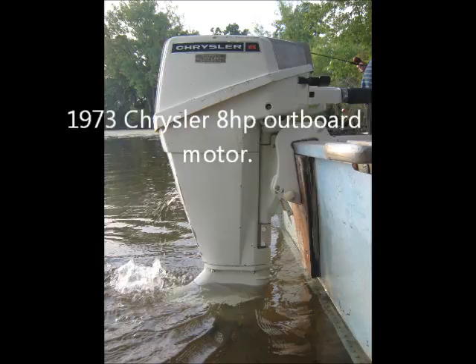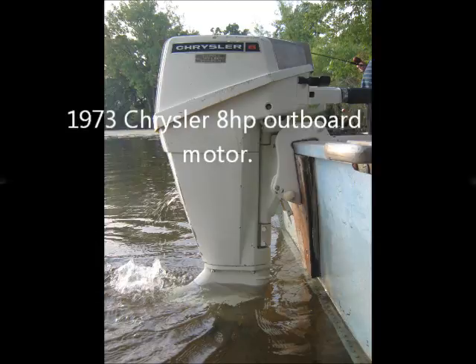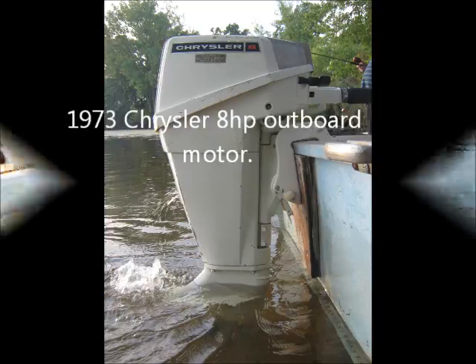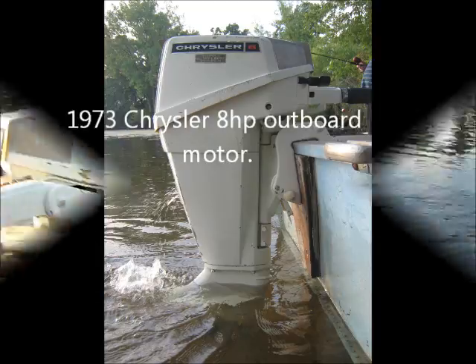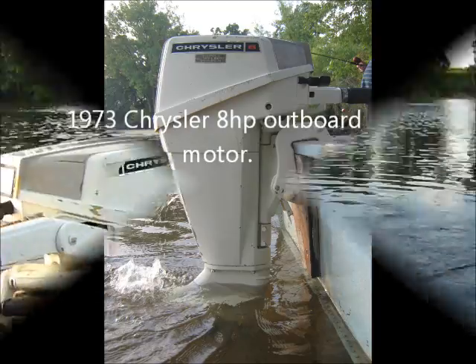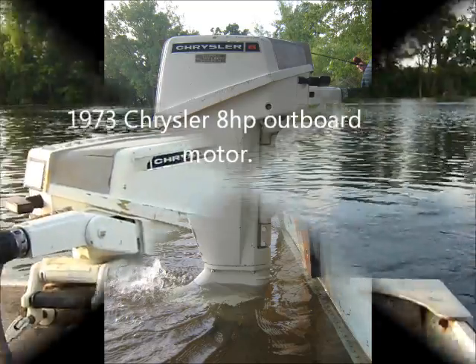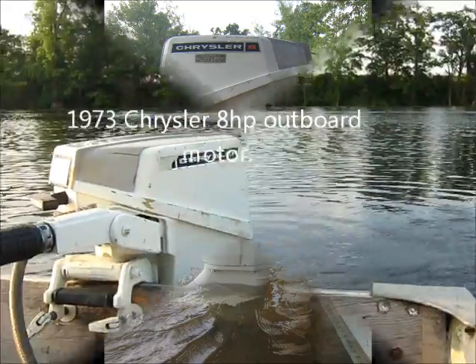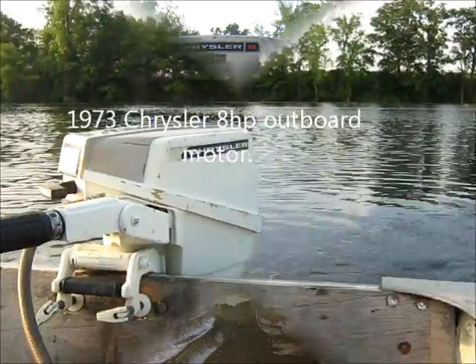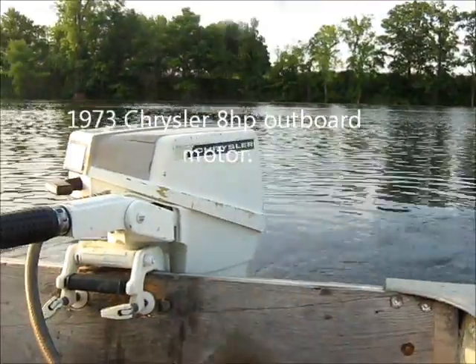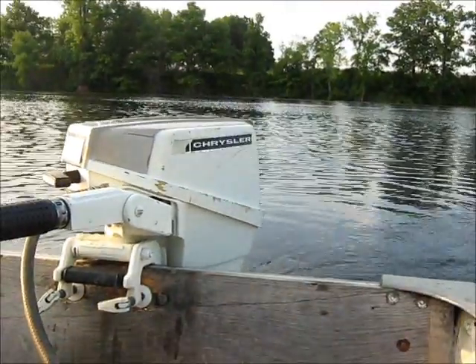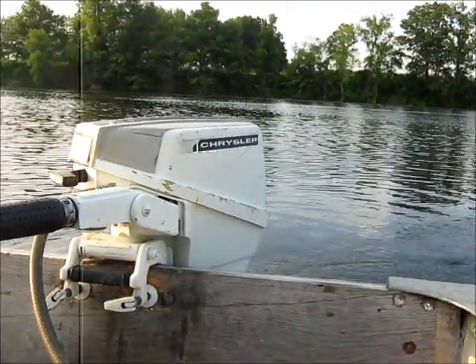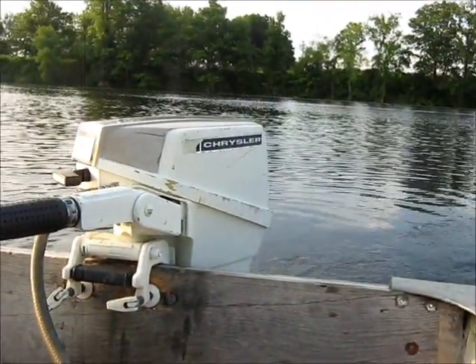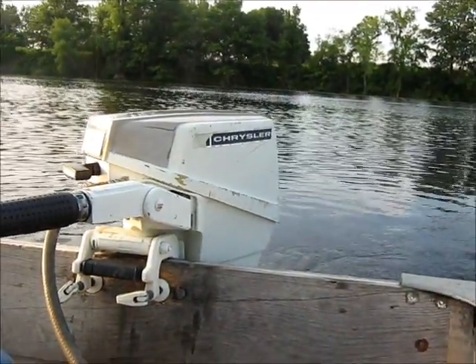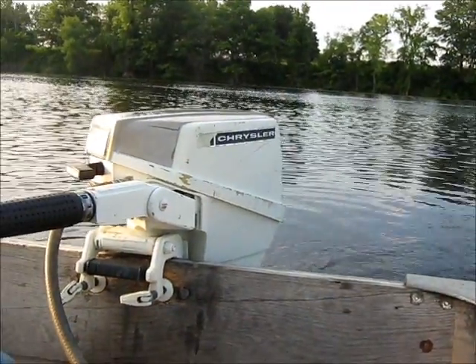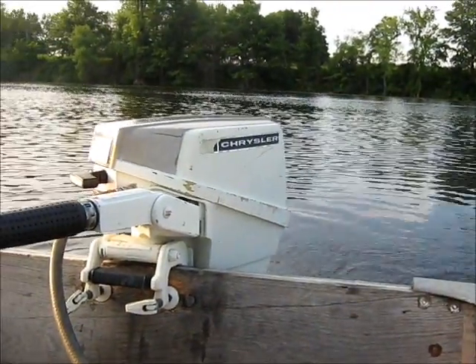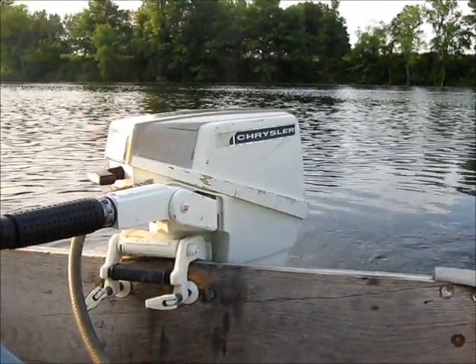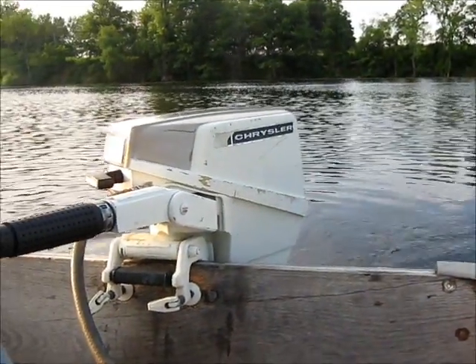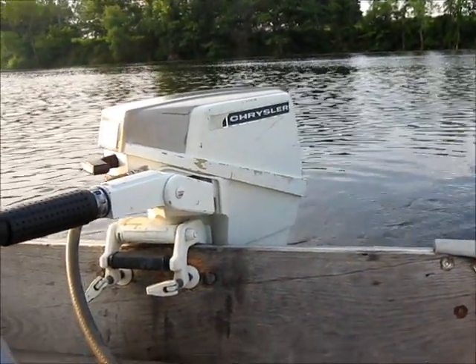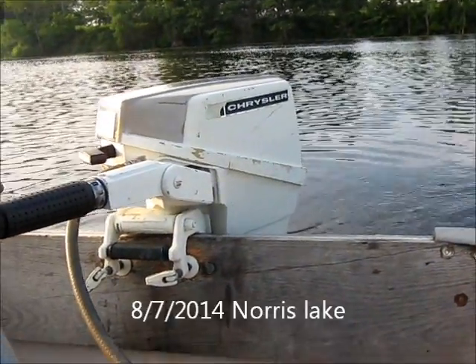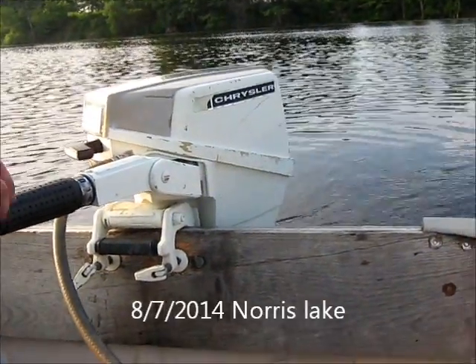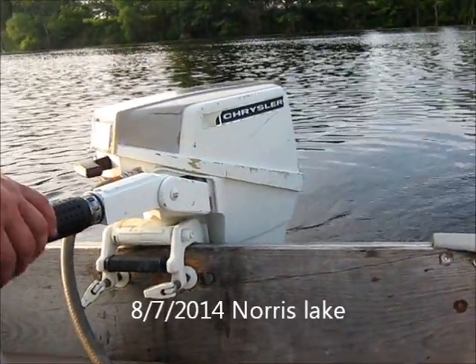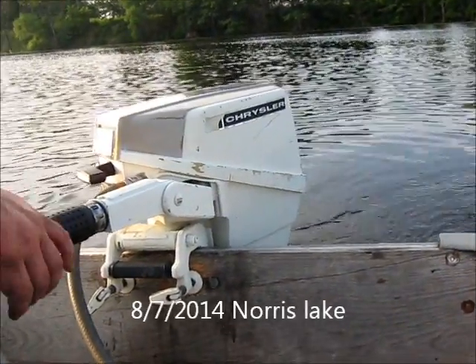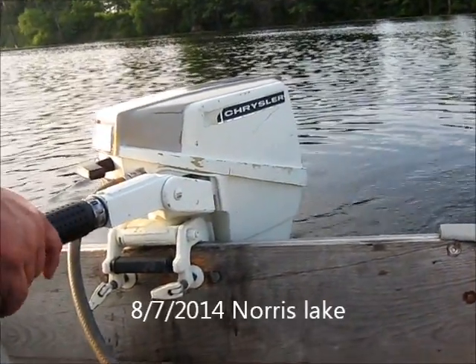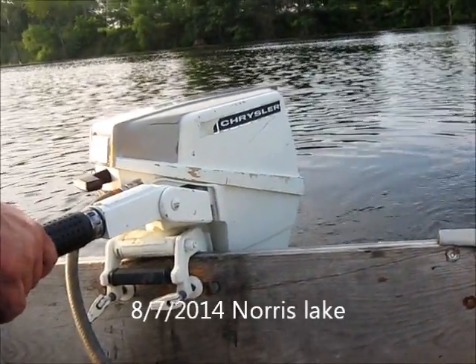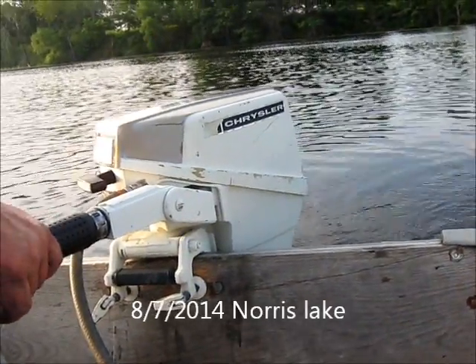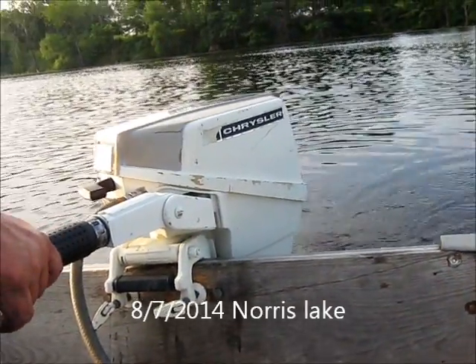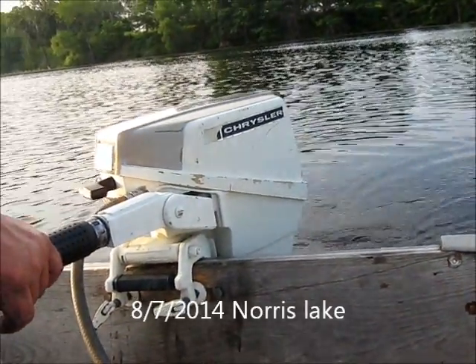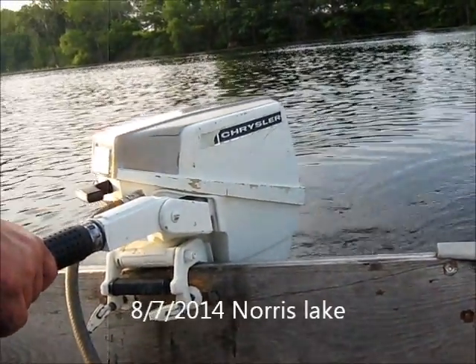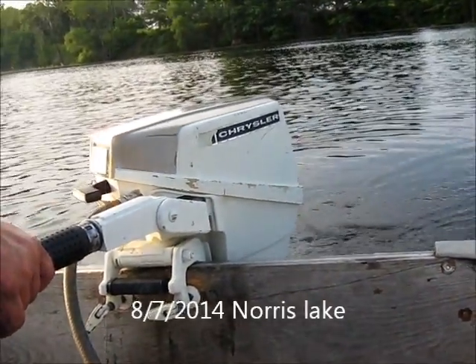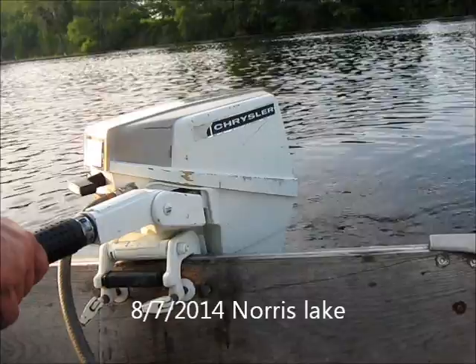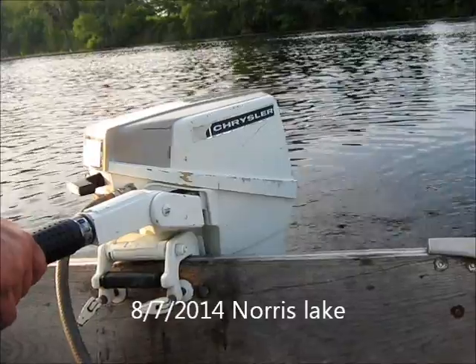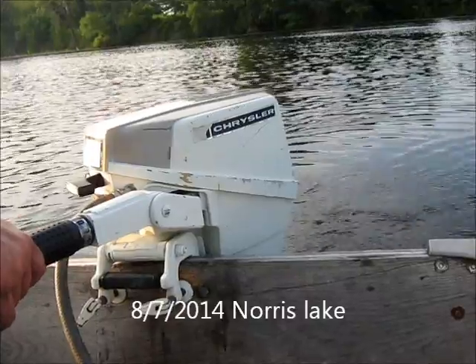Hello everybody, Ben Dippmar here again. Today is August 7th, 2014.